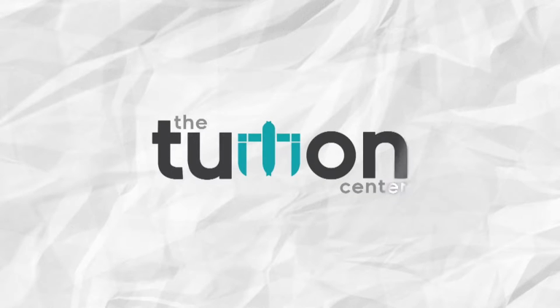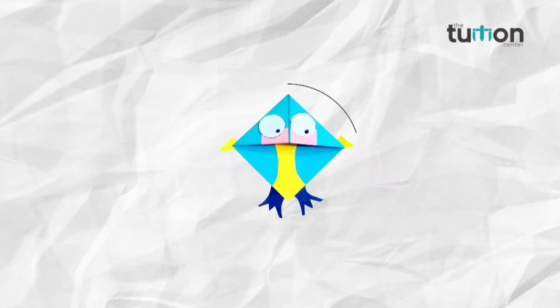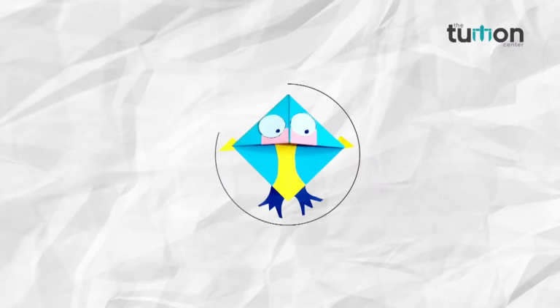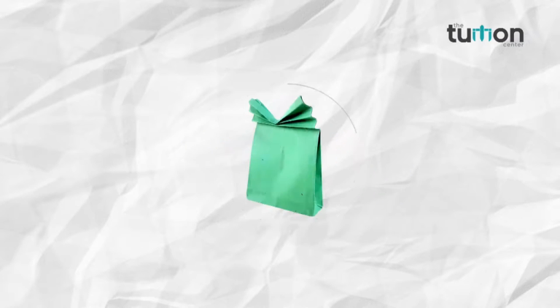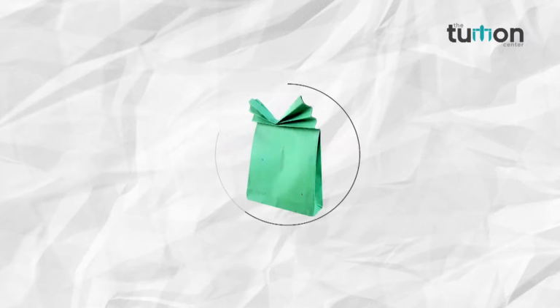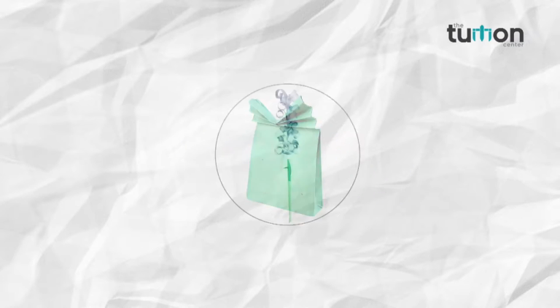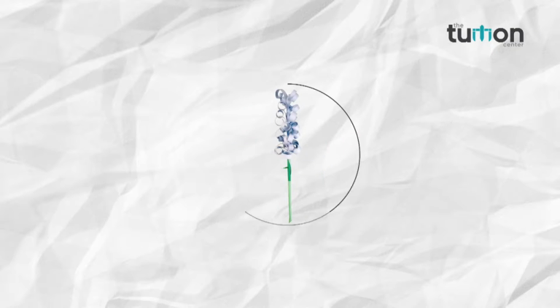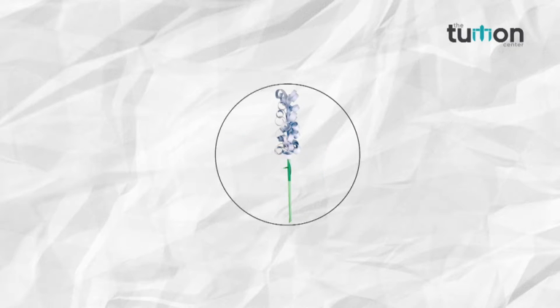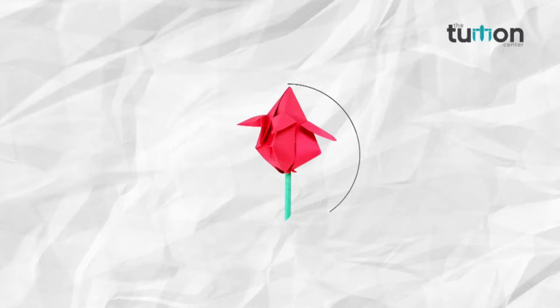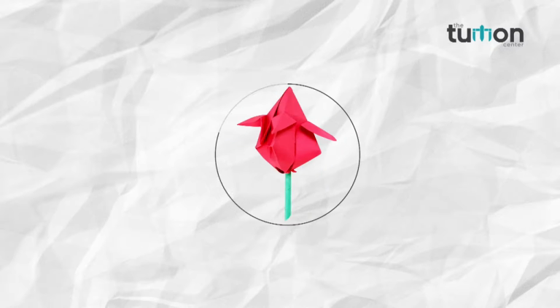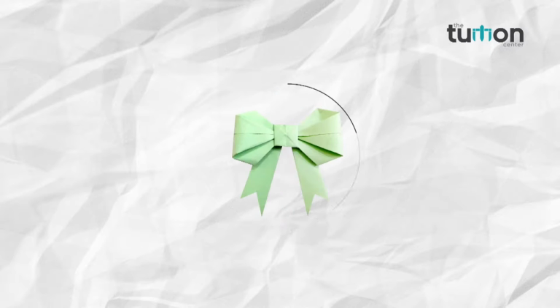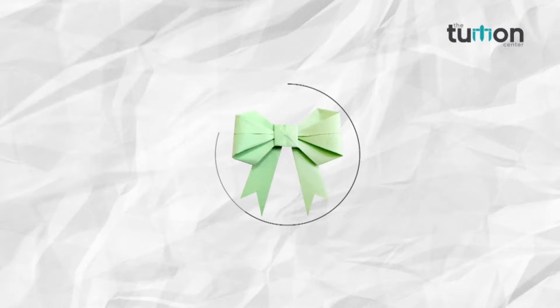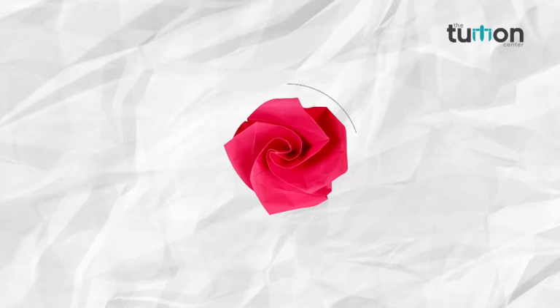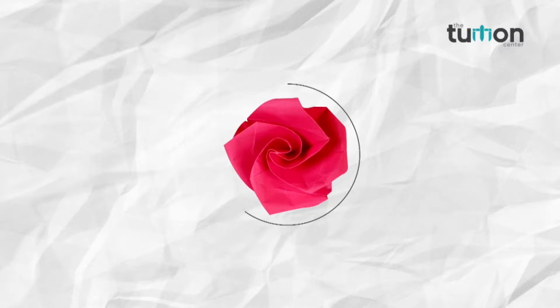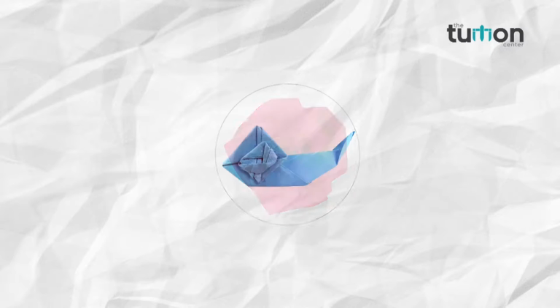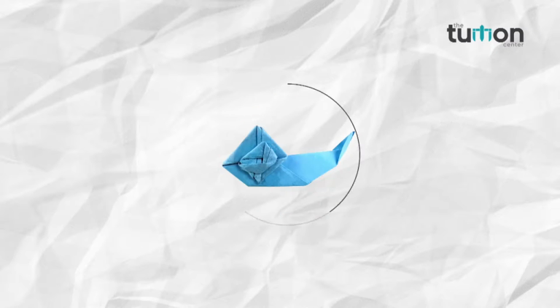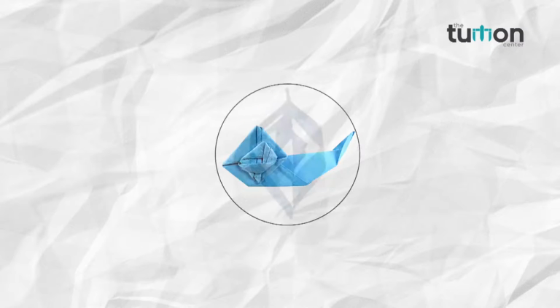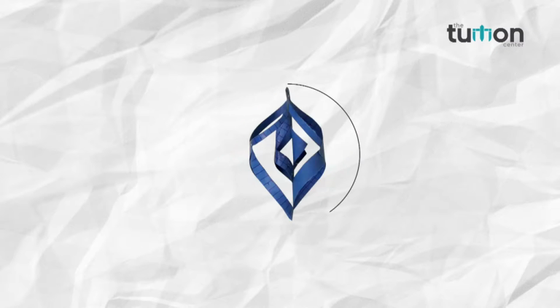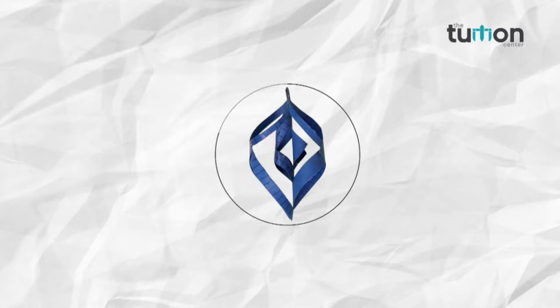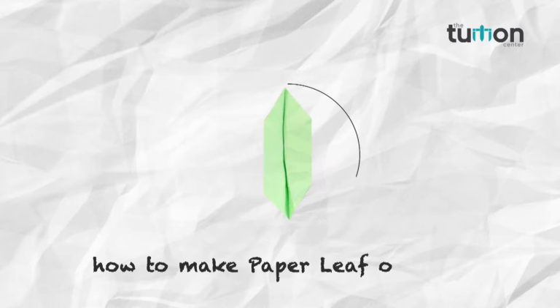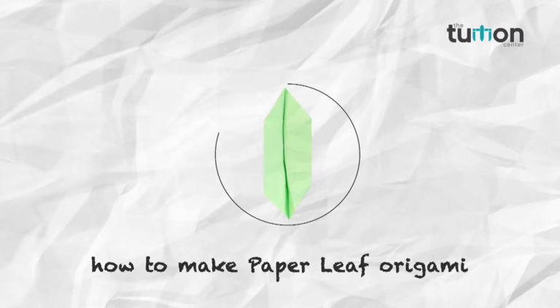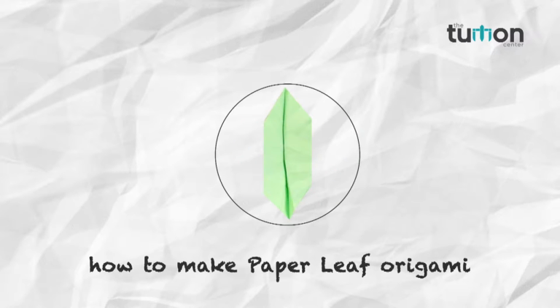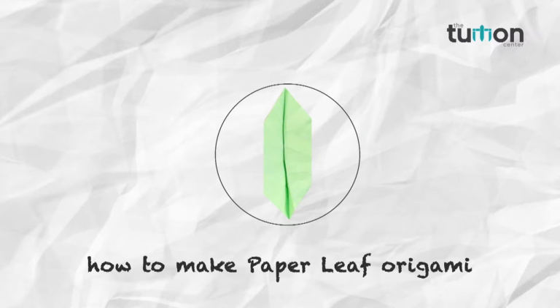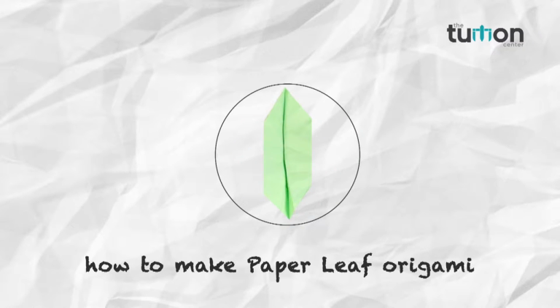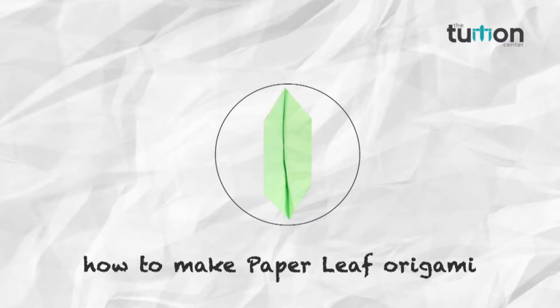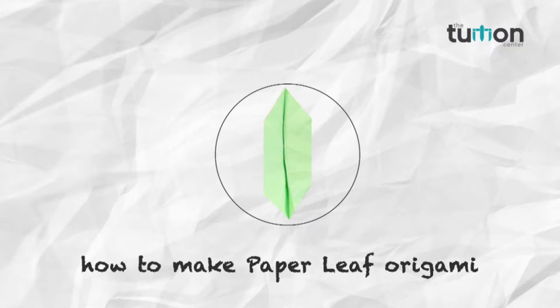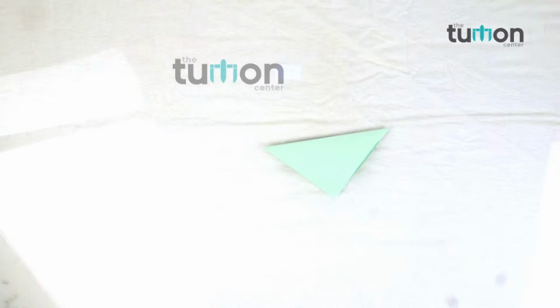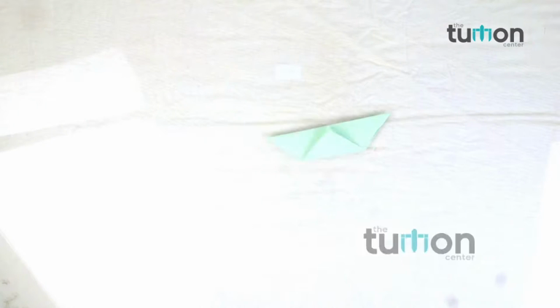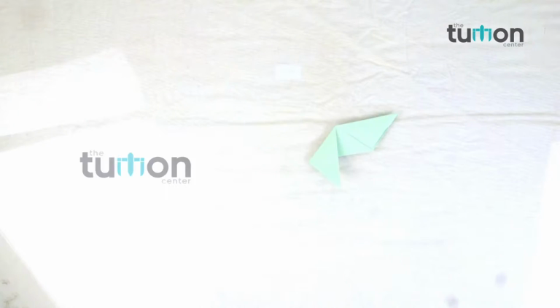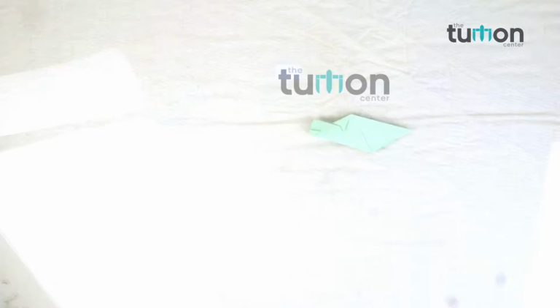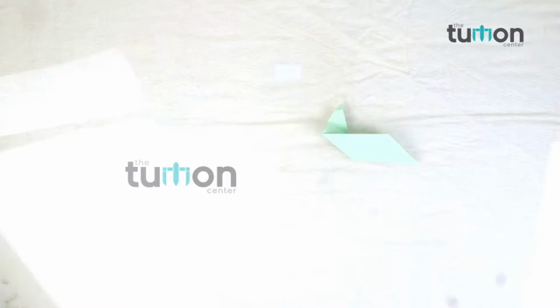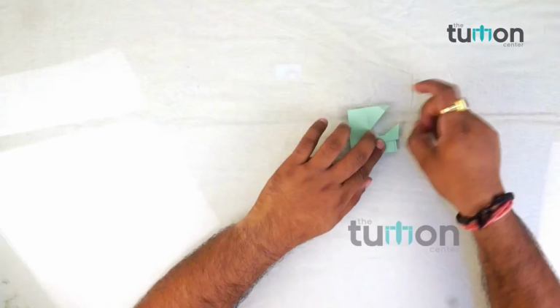Come friends, let's learn a new thing in our channel, the Tuition Center. In this video you will learn how to make a paper leaf.